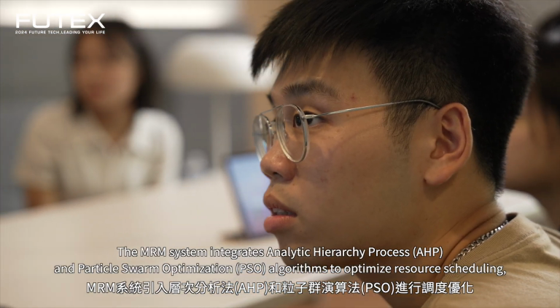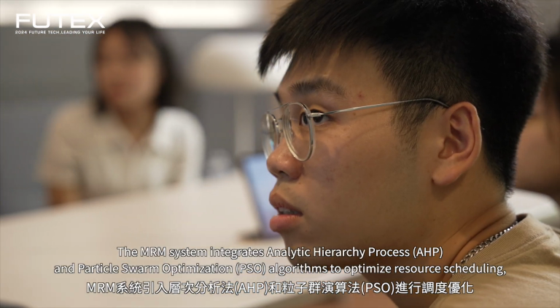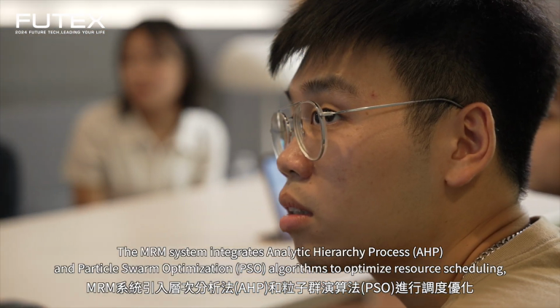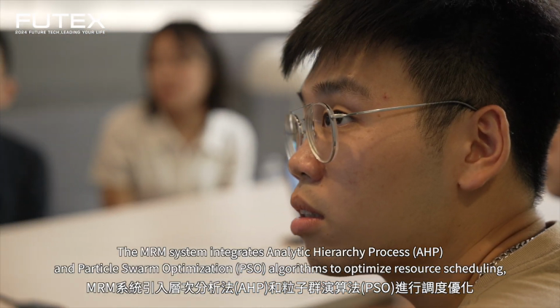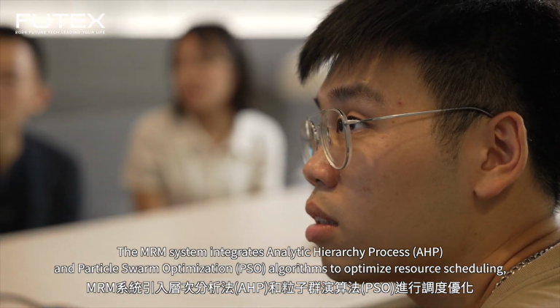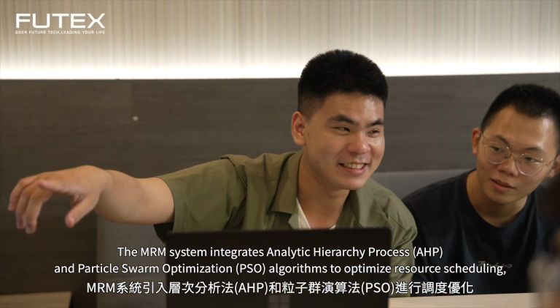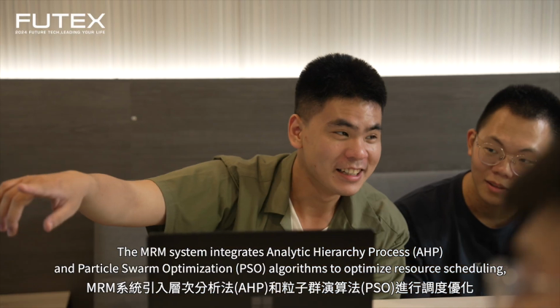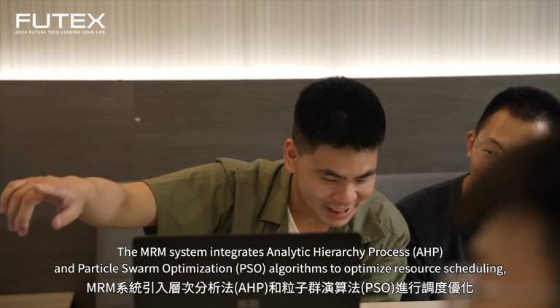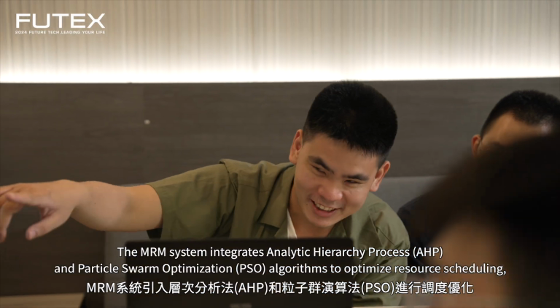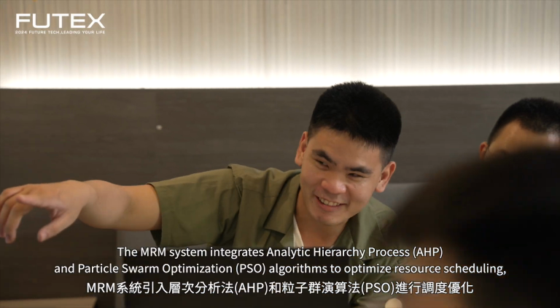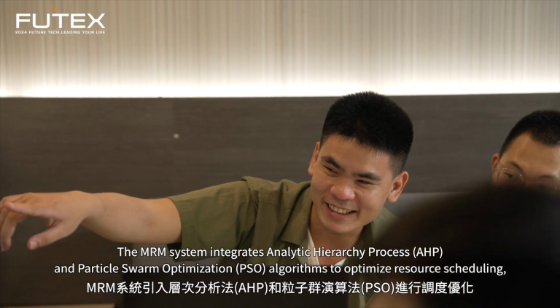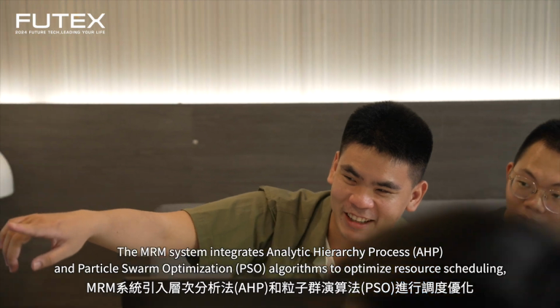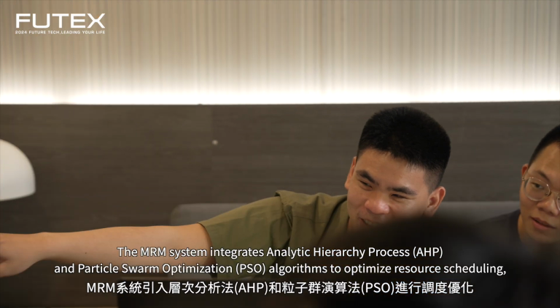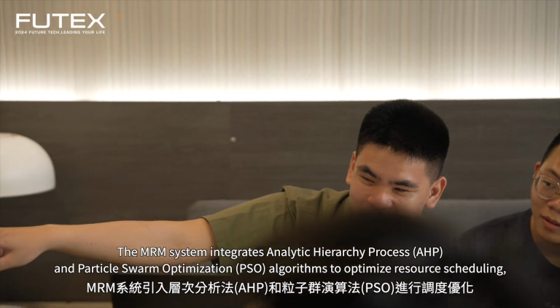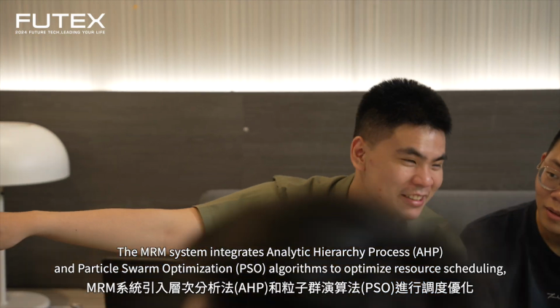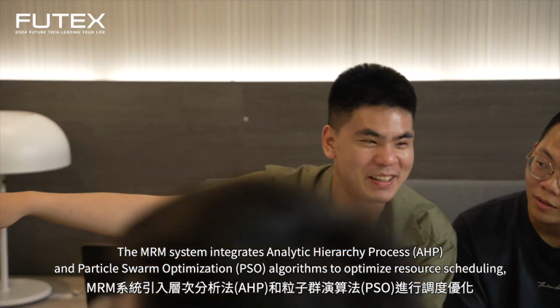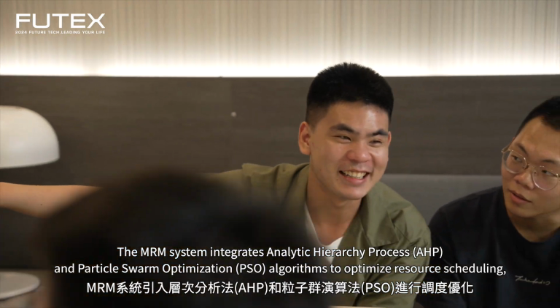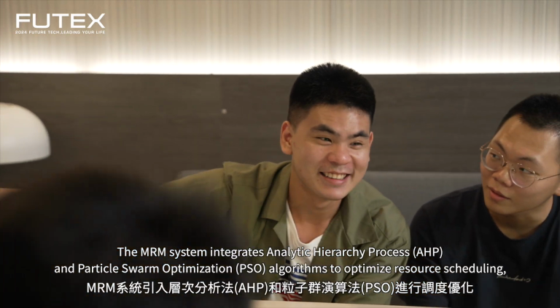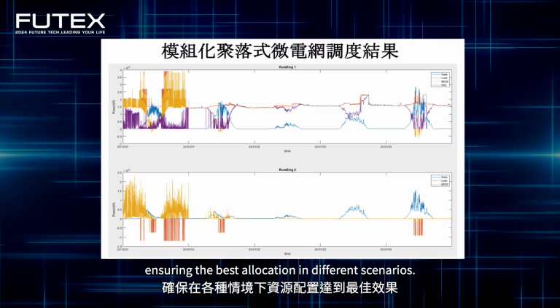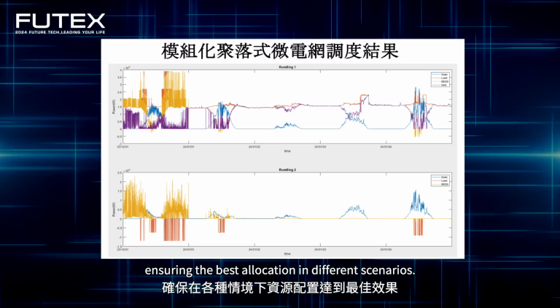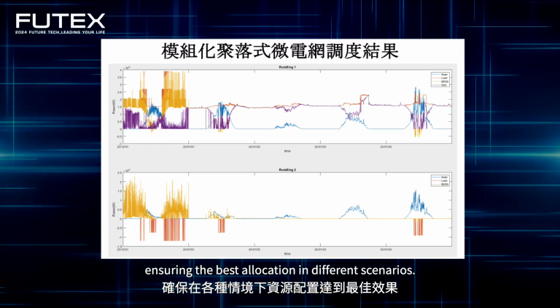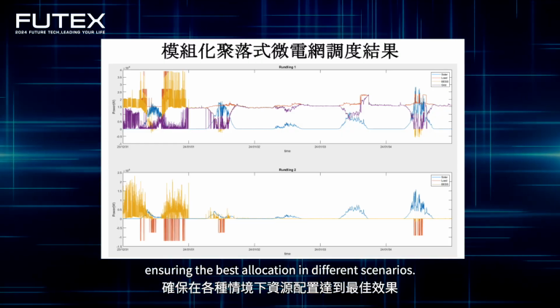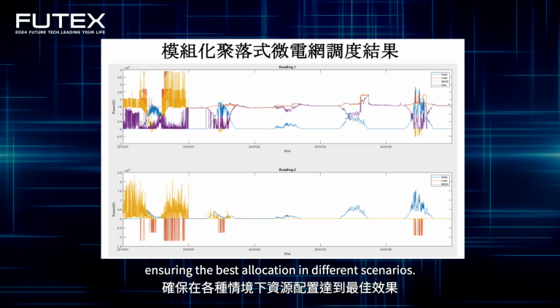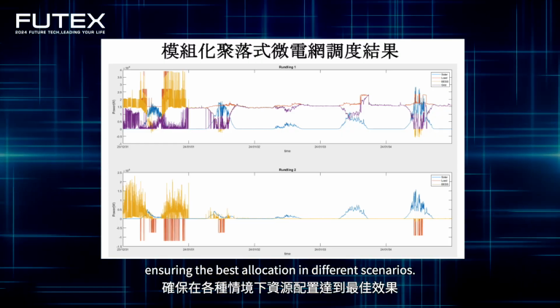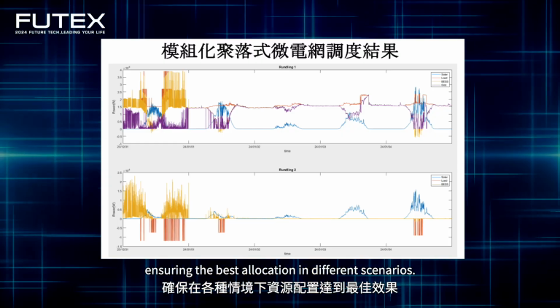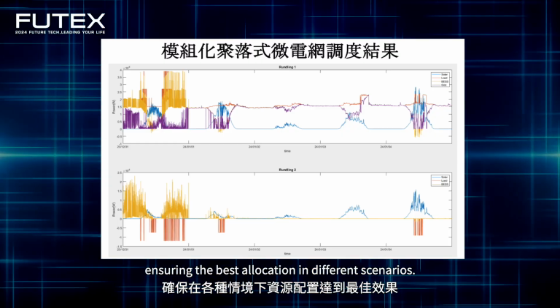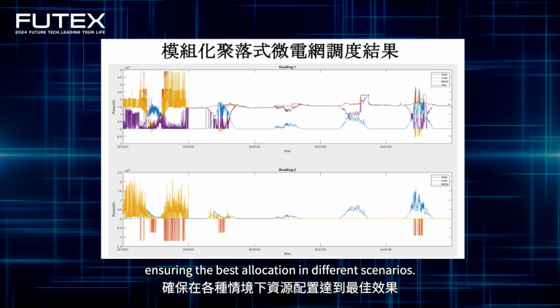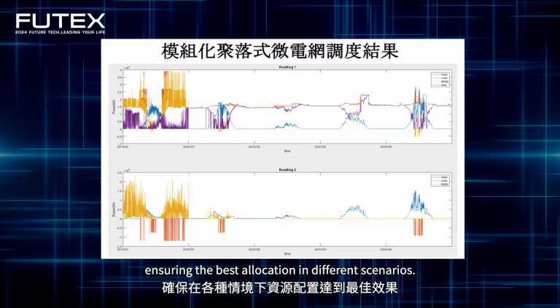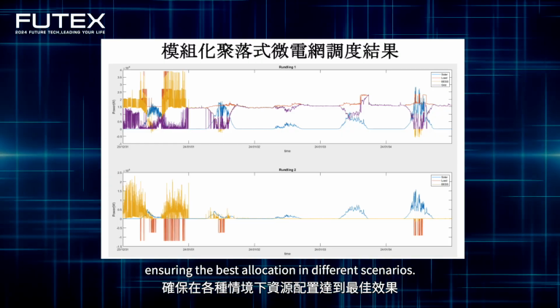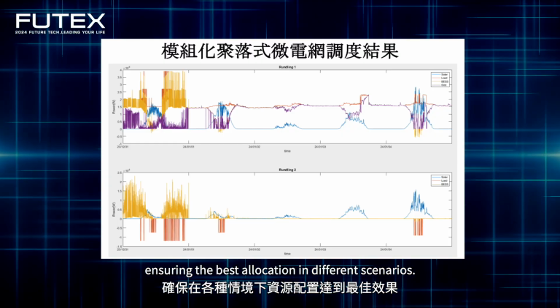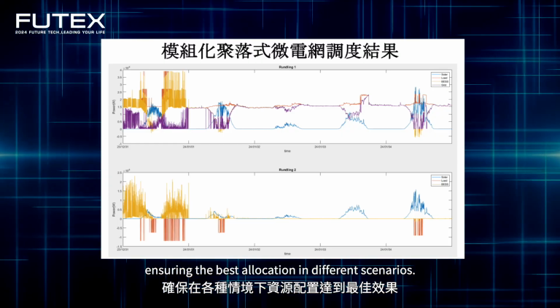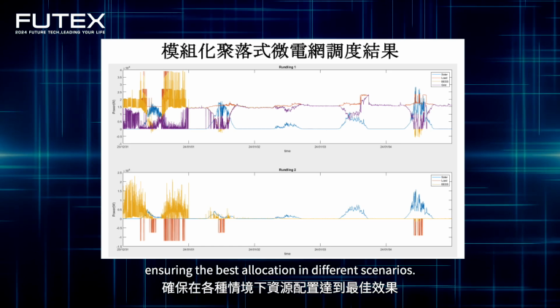The MRM system integrates analytic hierarchy process and particle swarm optimization algorithms to optimize resource scheduling, ensuring the best allocation in different scenarios.